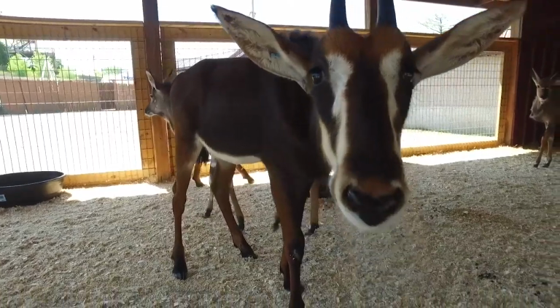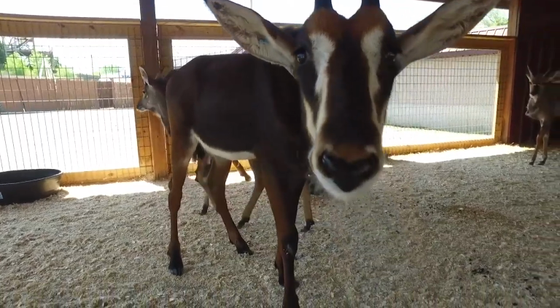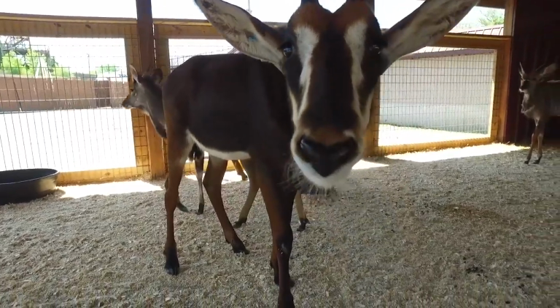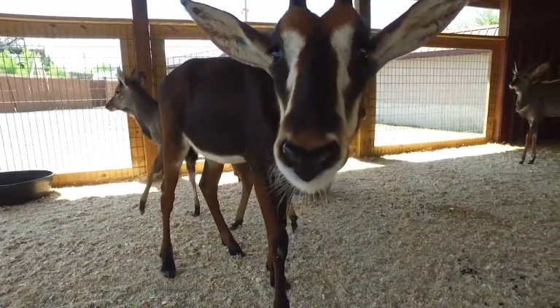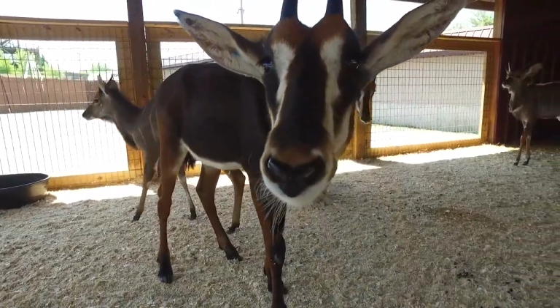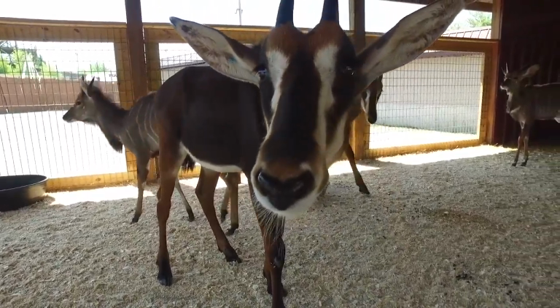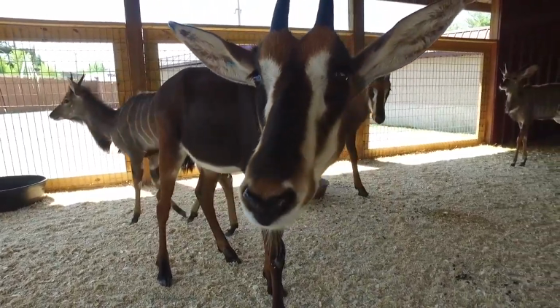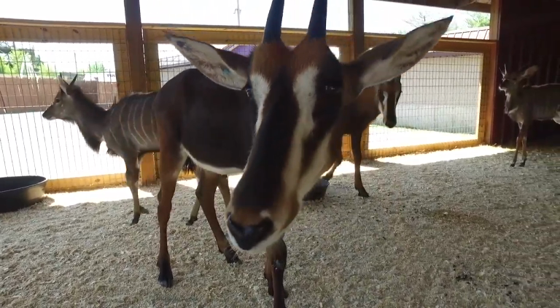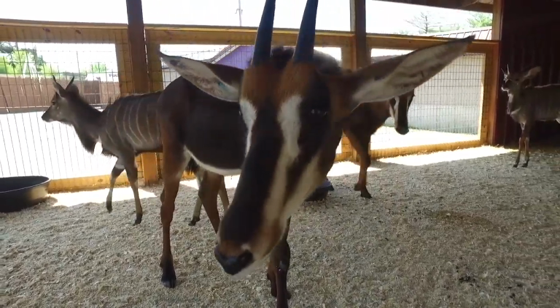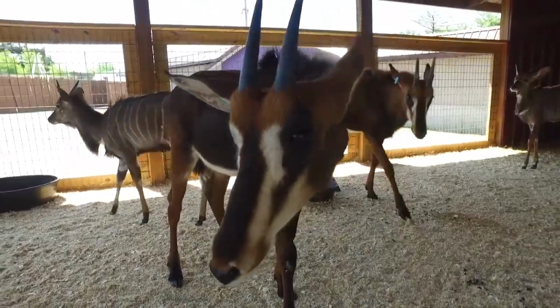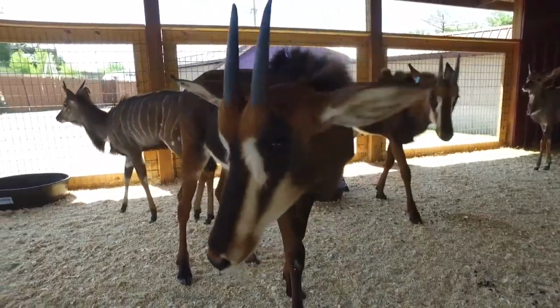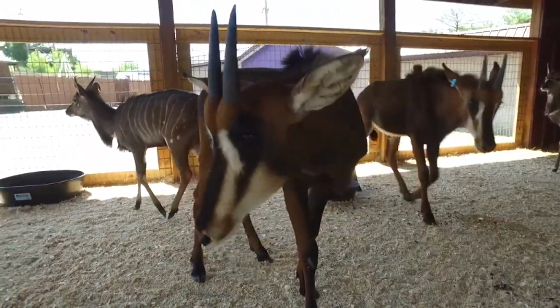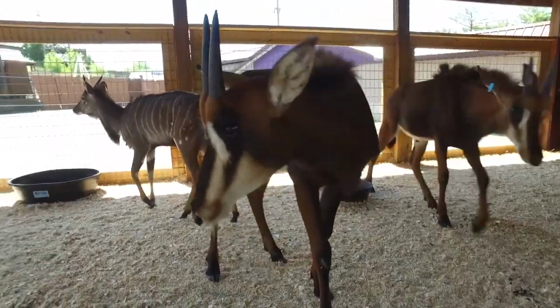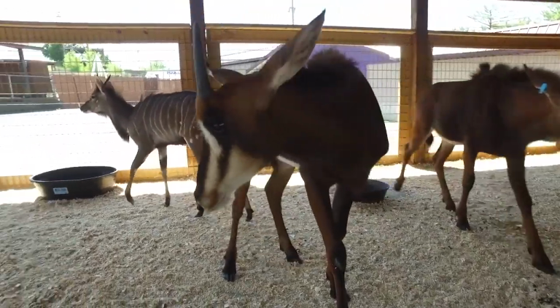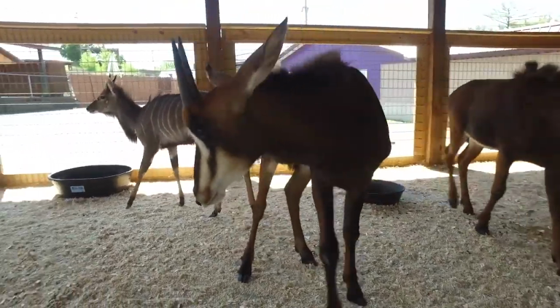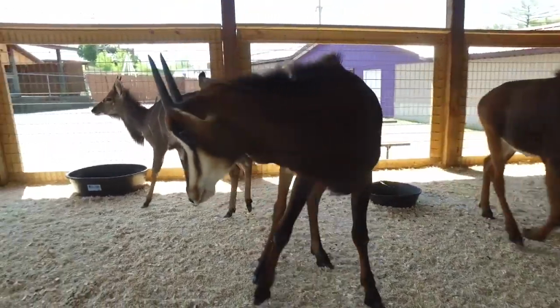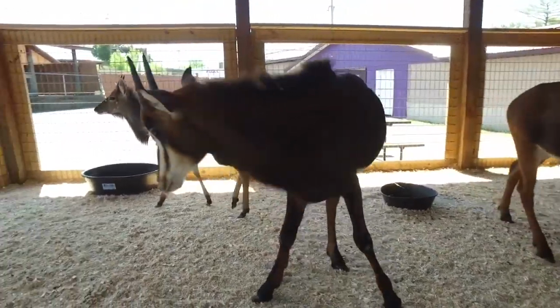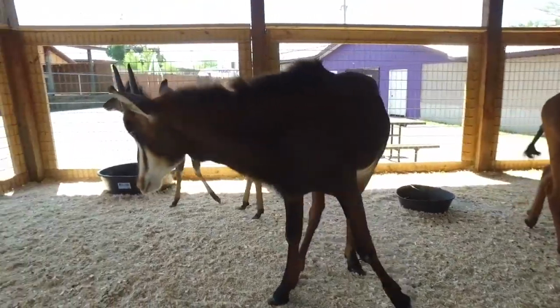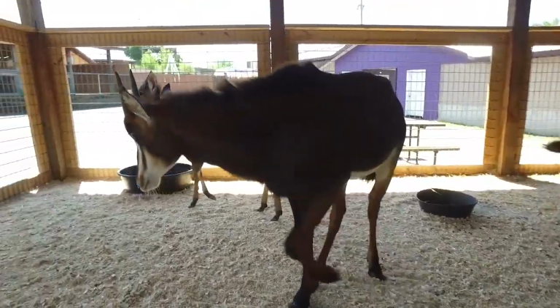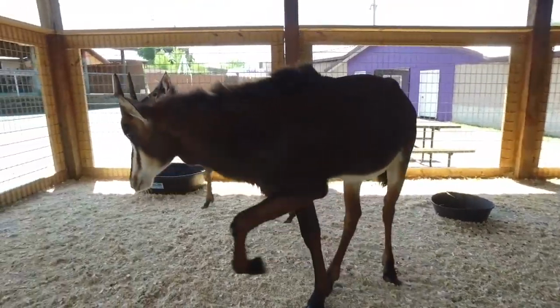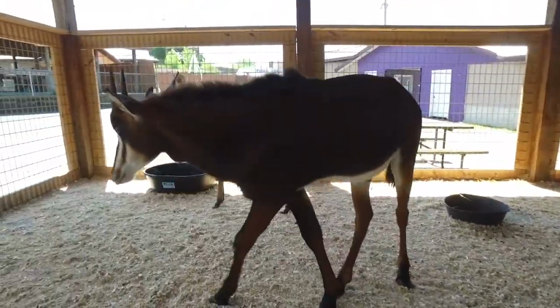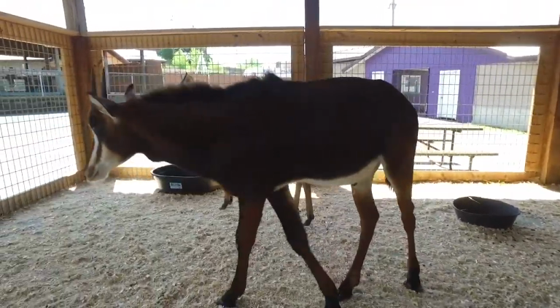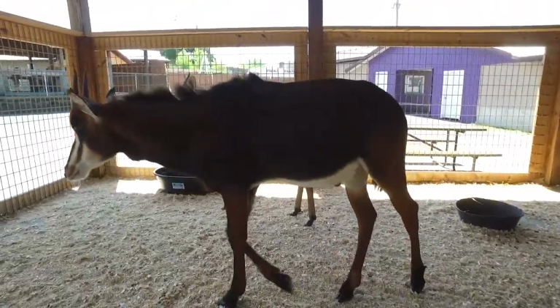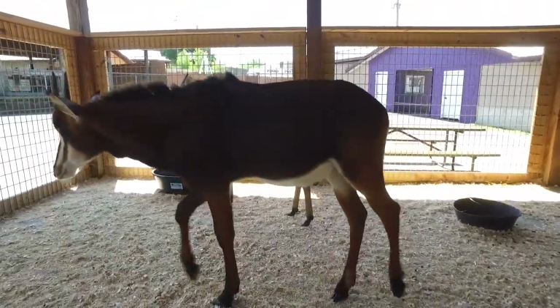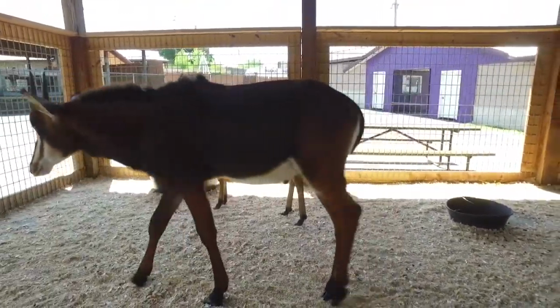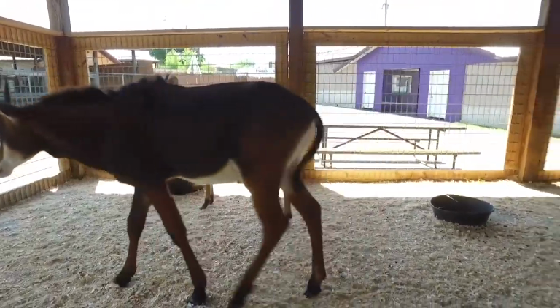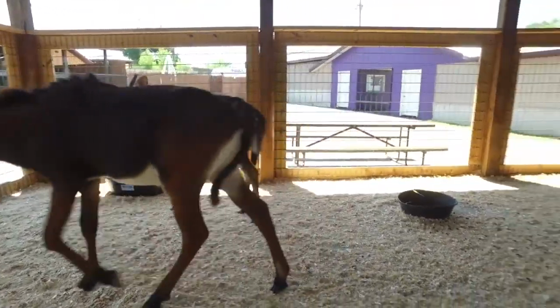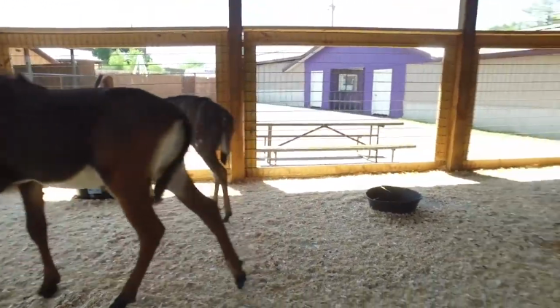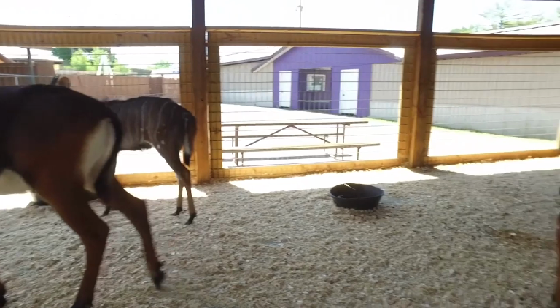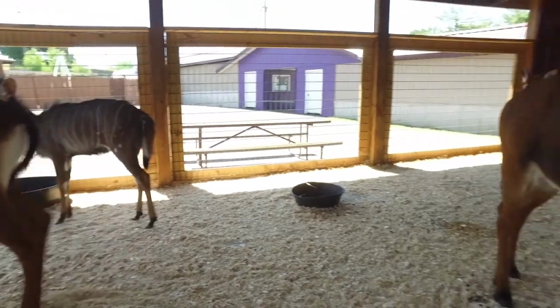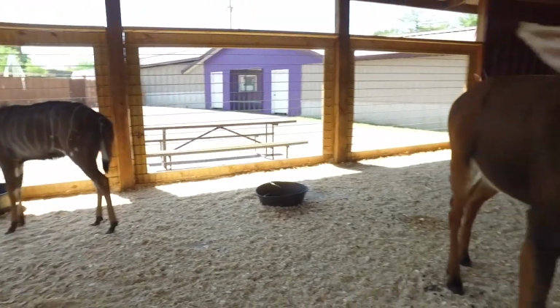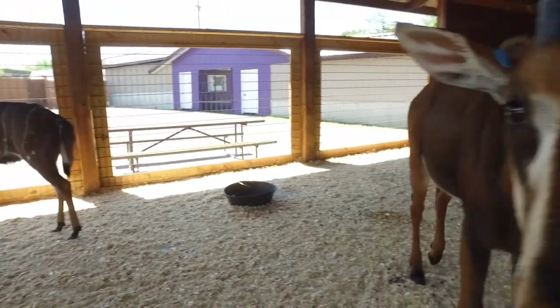The next time you're in Timbavati Wildlife Park, check out our new sable antelope.